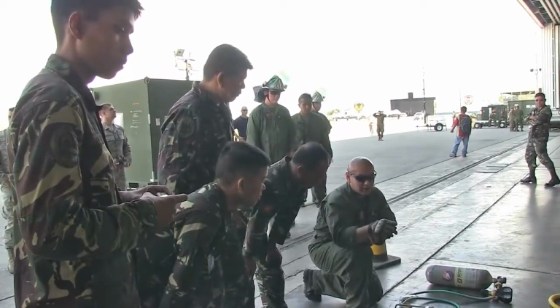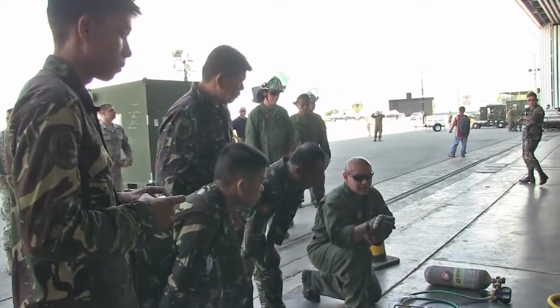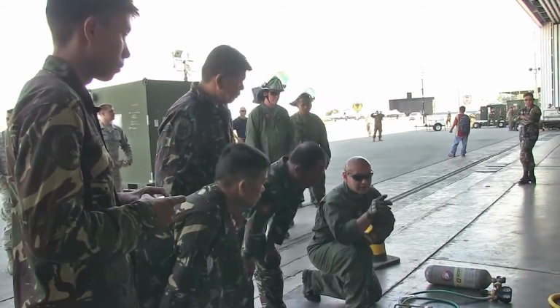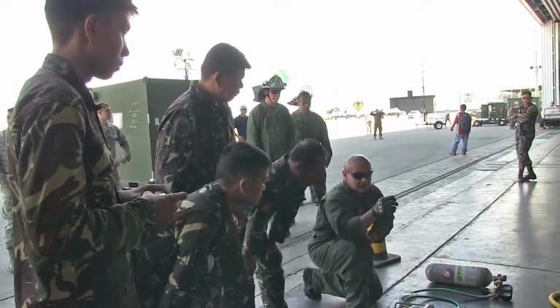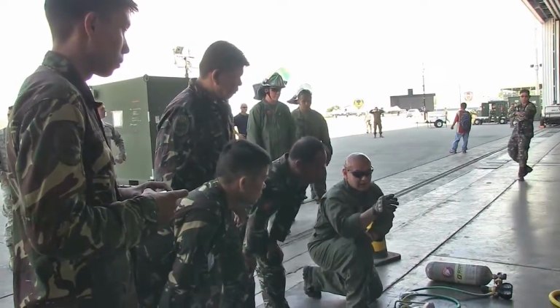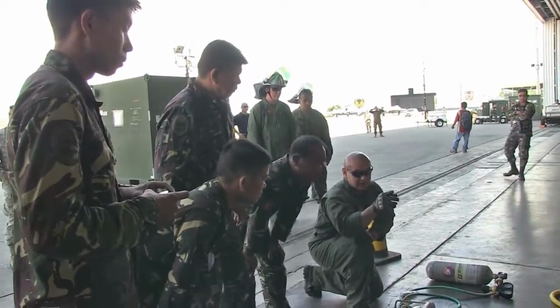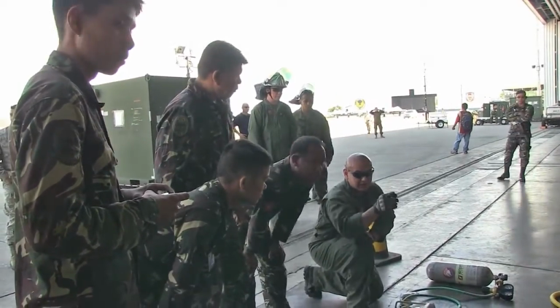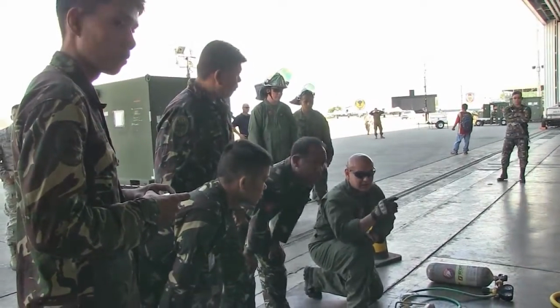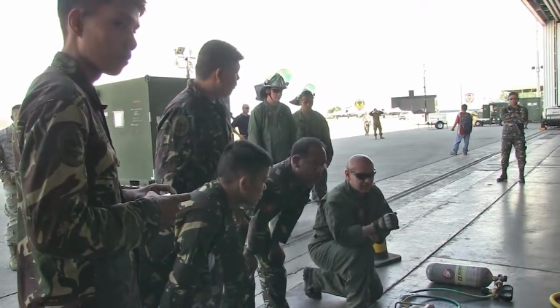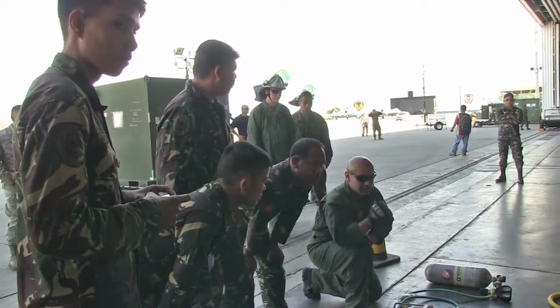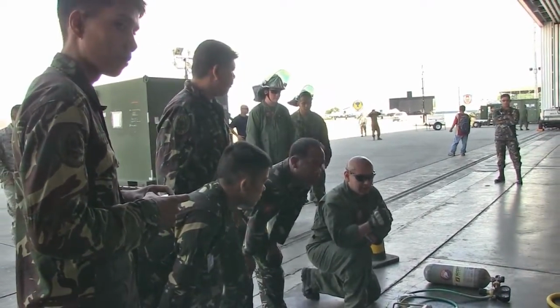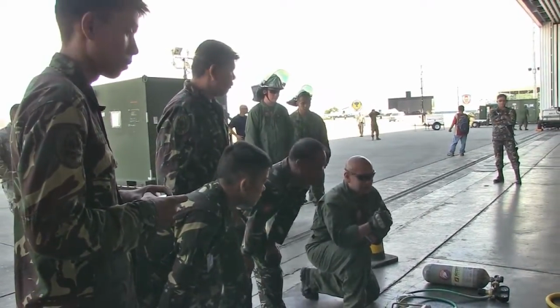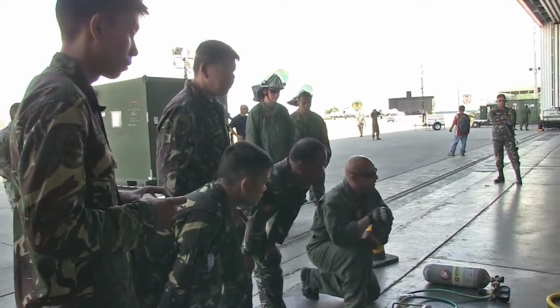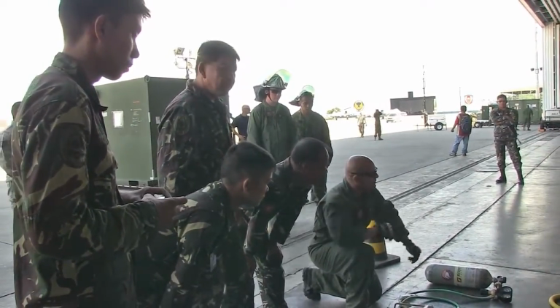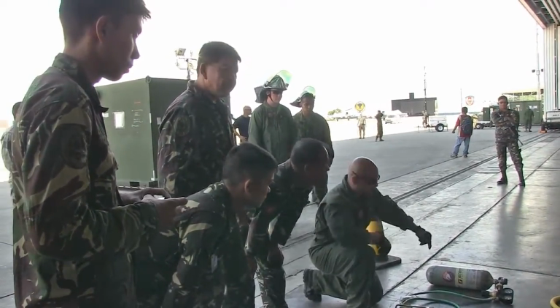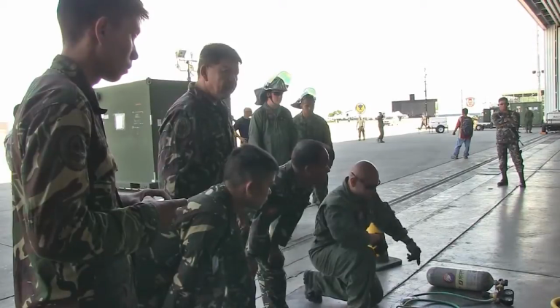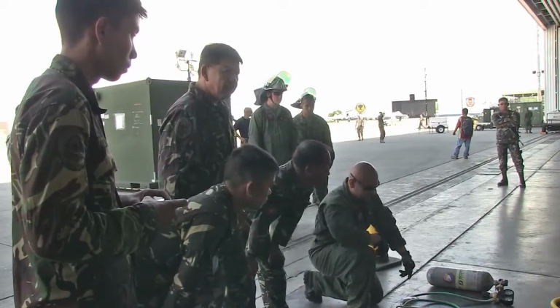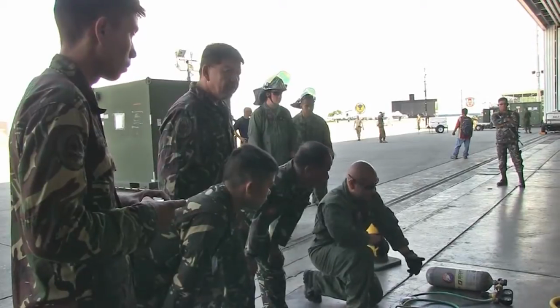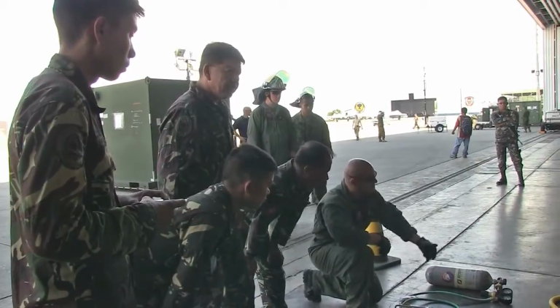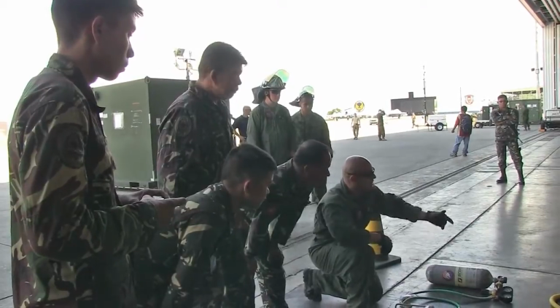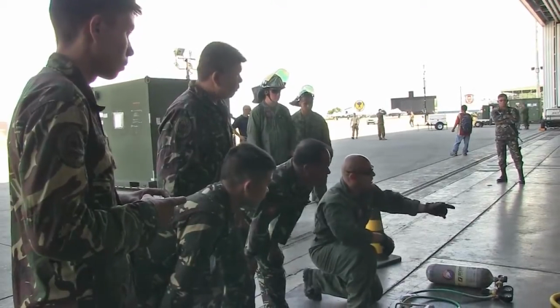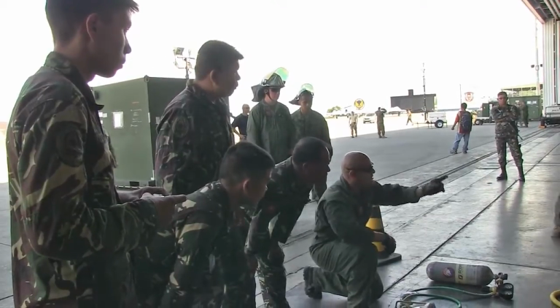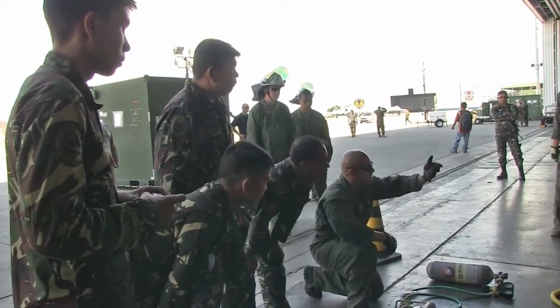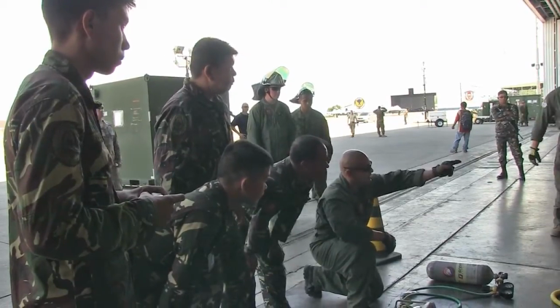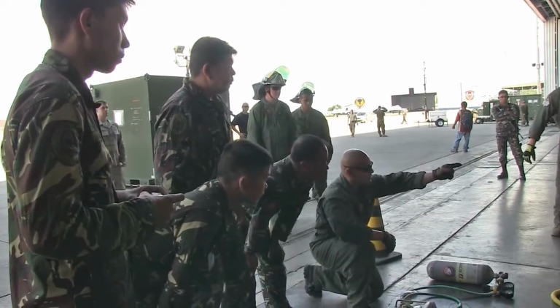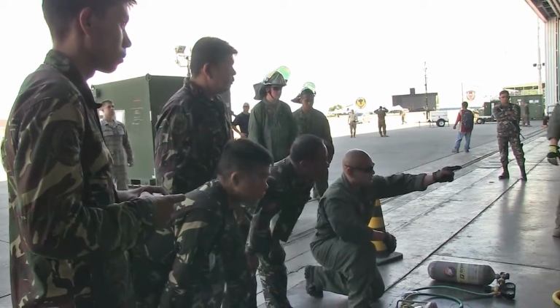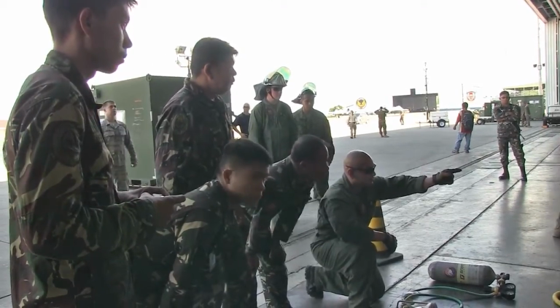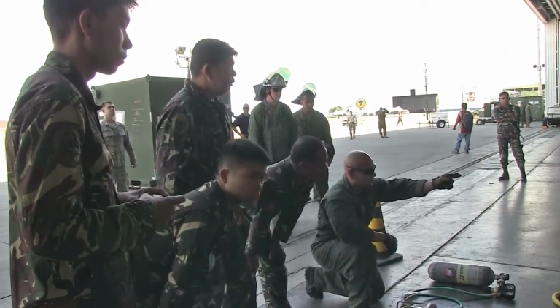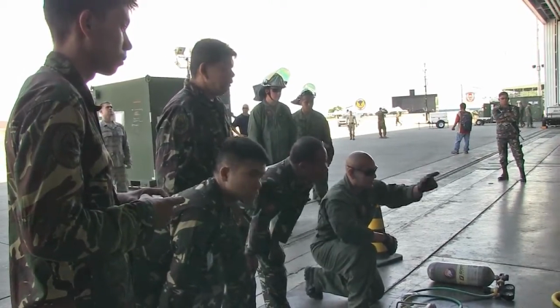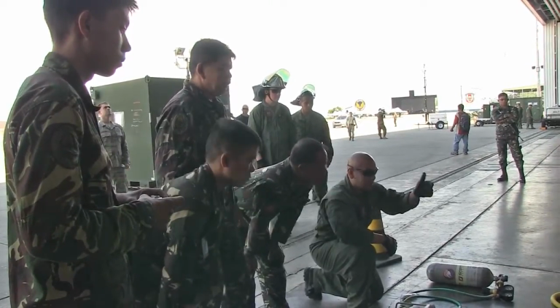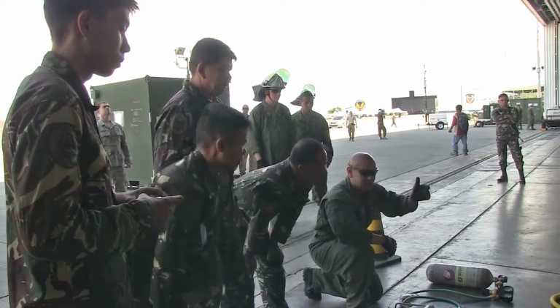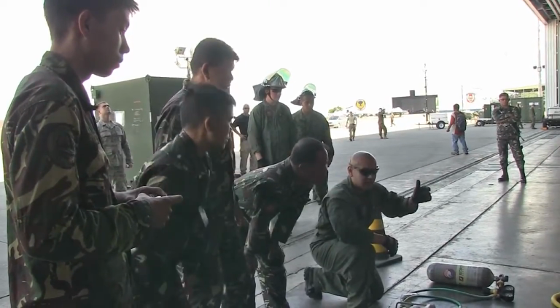I say up on red, he's going to say okay, up on red. I say up on yellow, he's going to say okay, up on yellow.